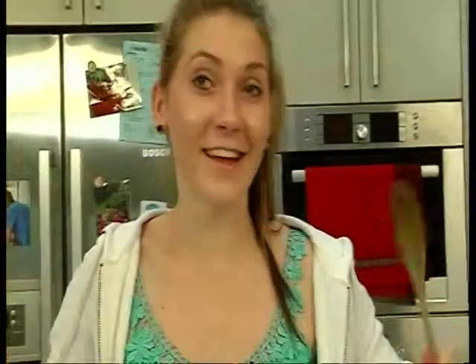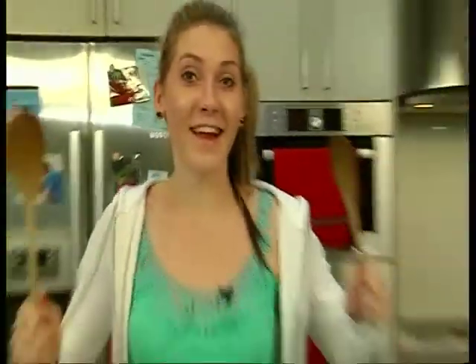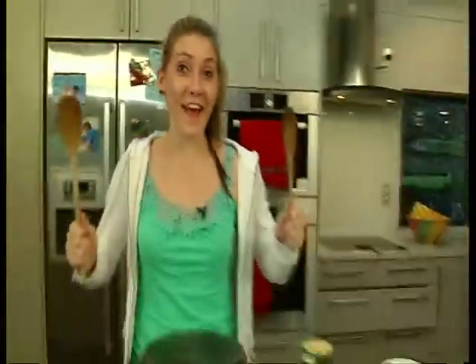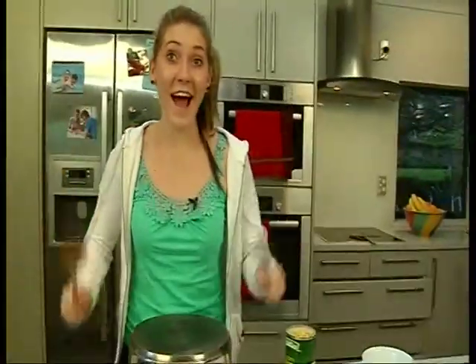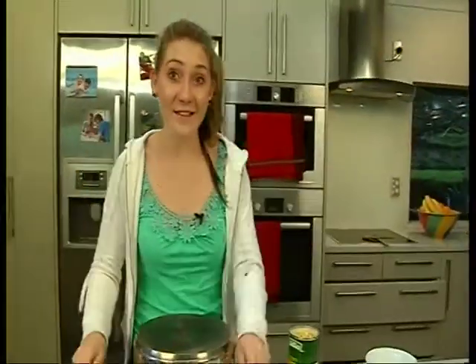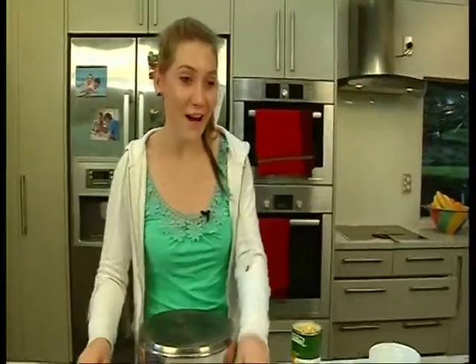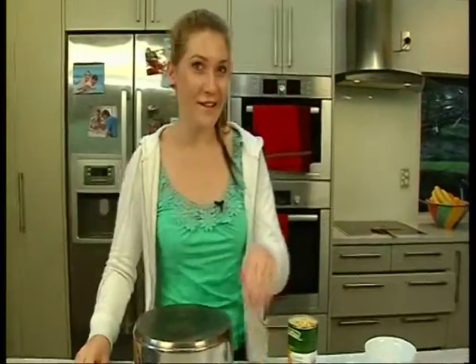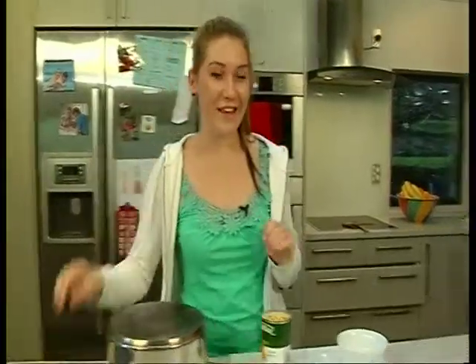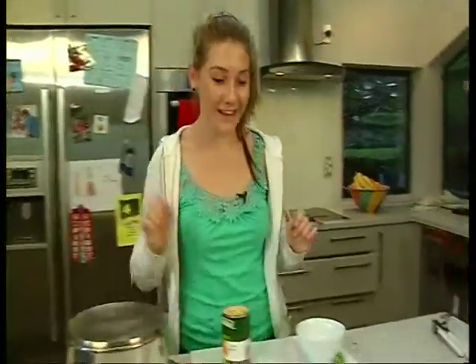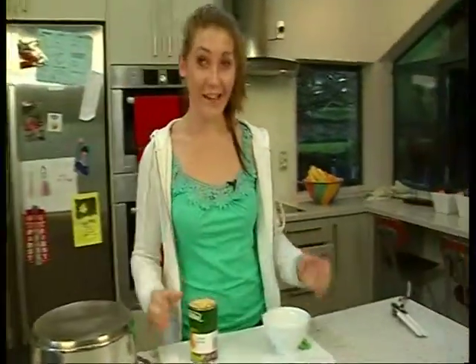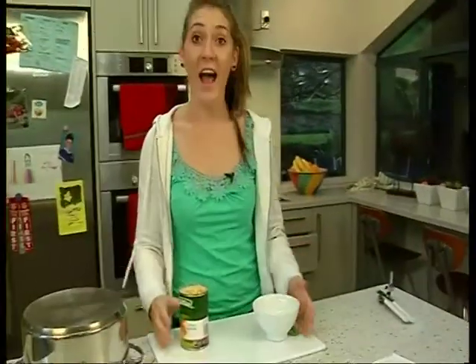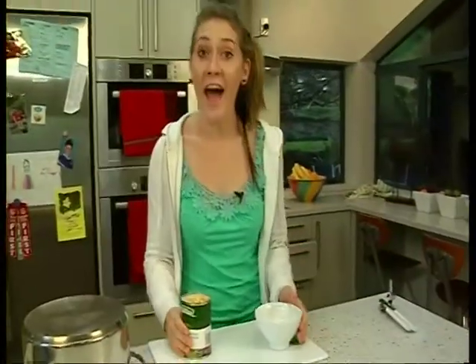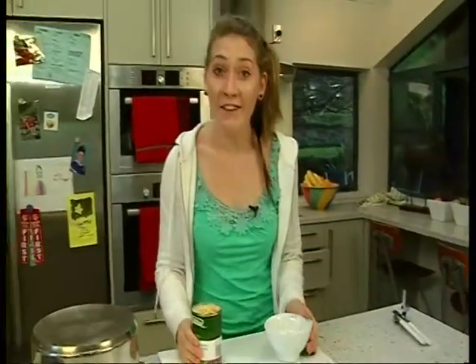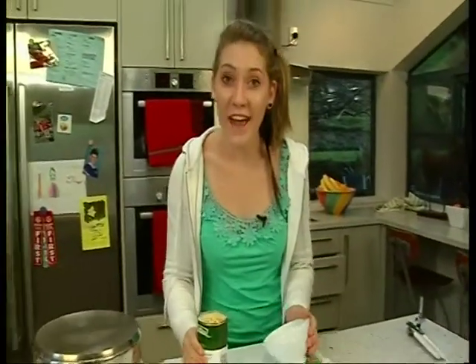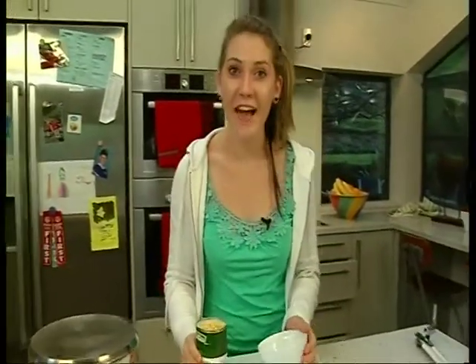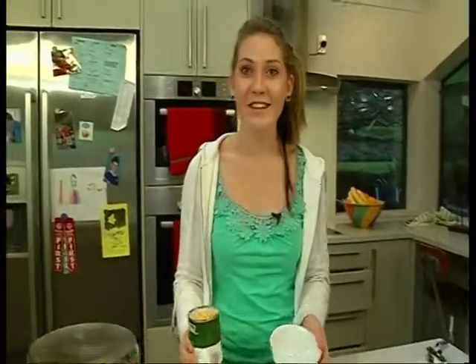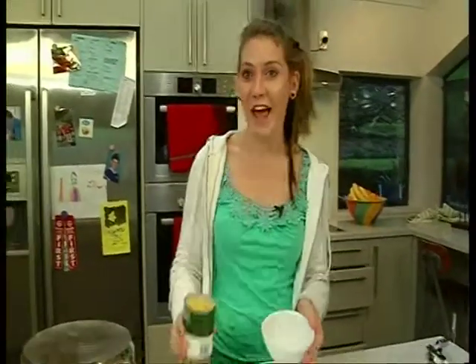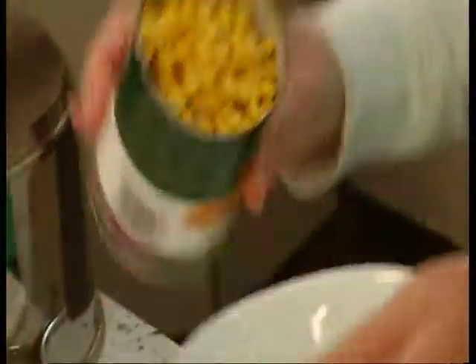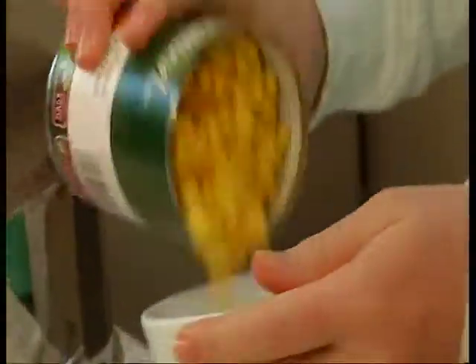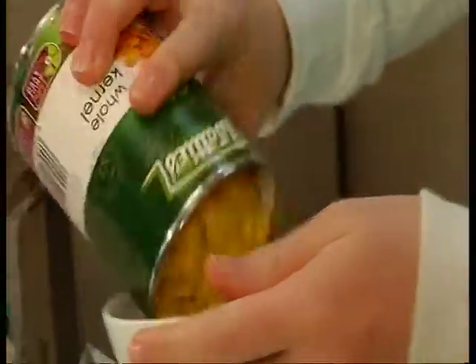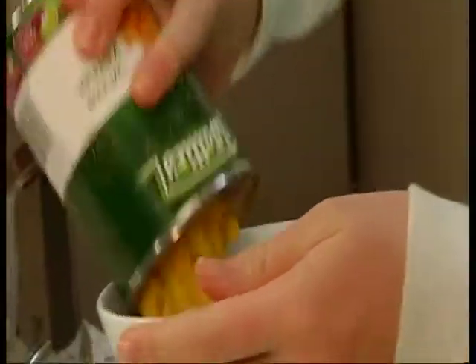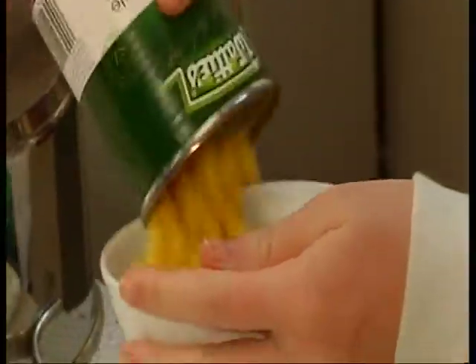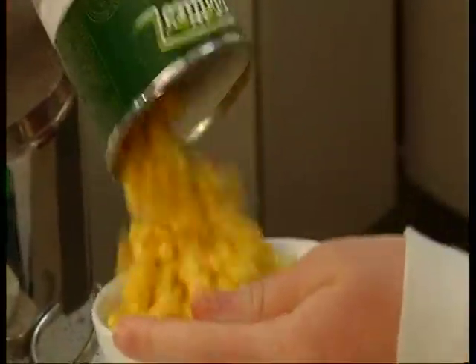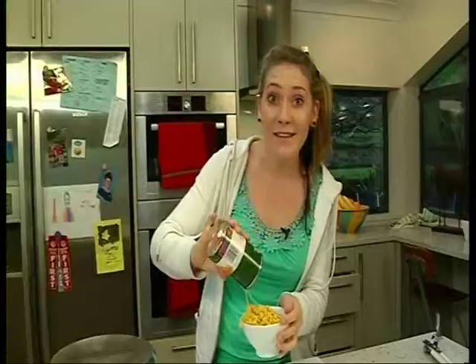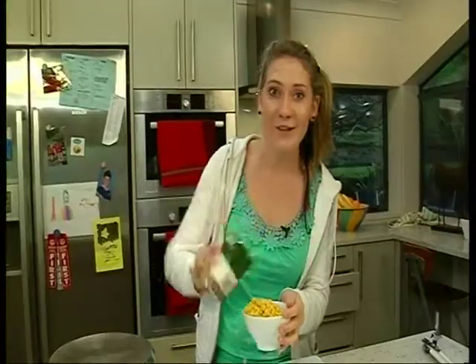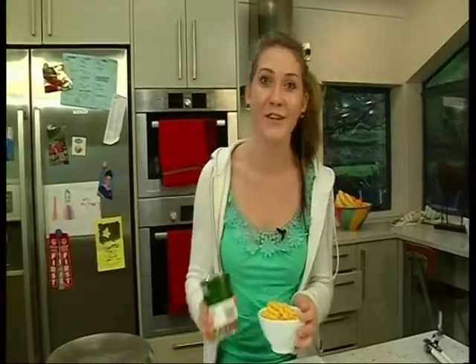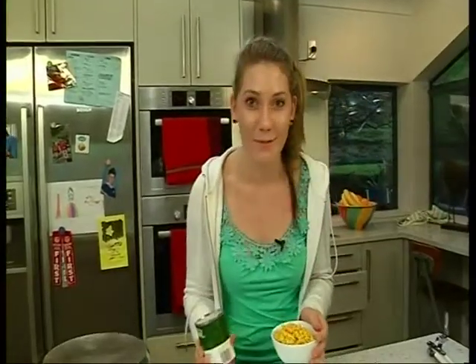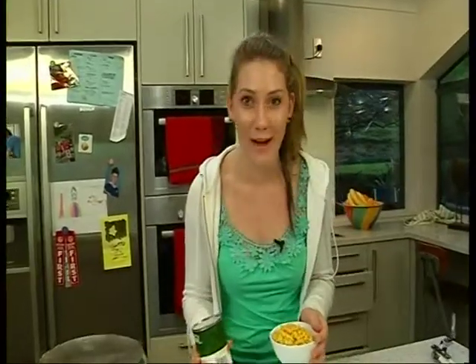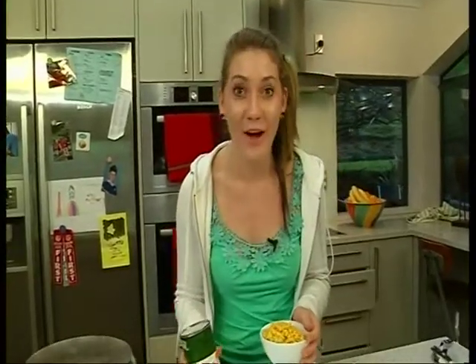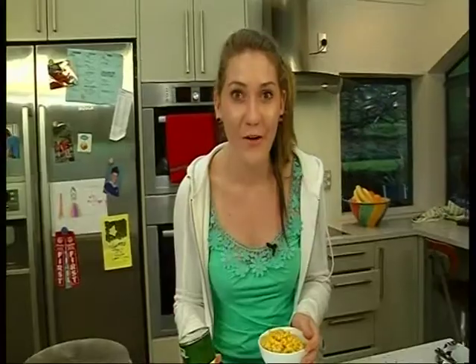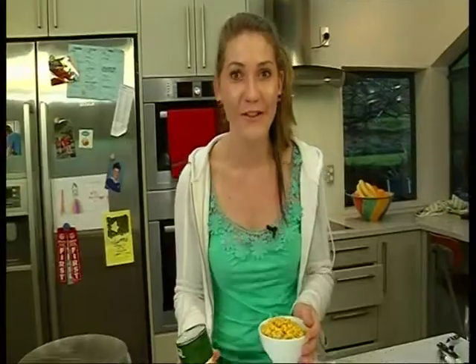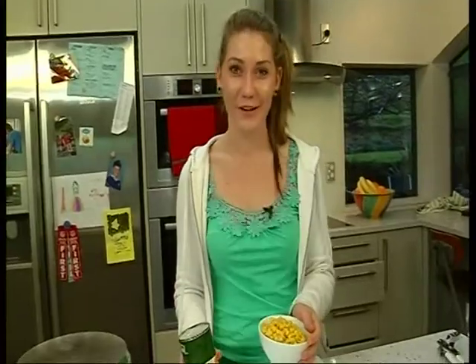Hey guys, welcome to the kitchen. I'm Claire and today we're going to make an amazing winter recipe: corn soup.